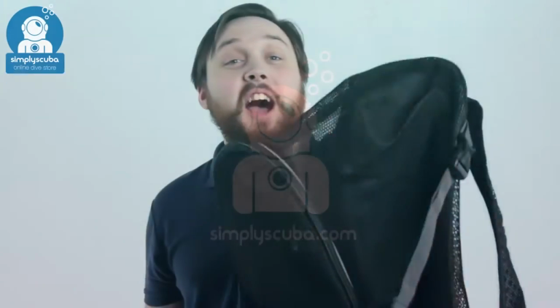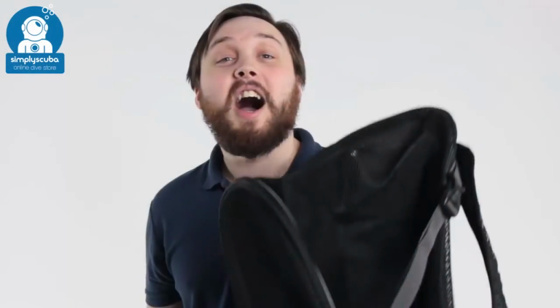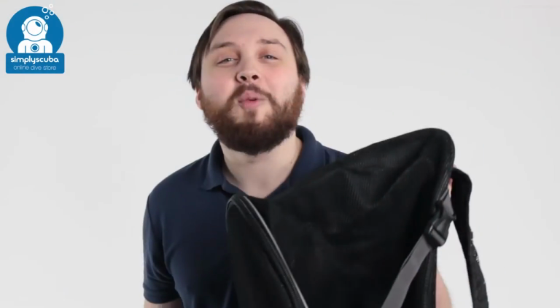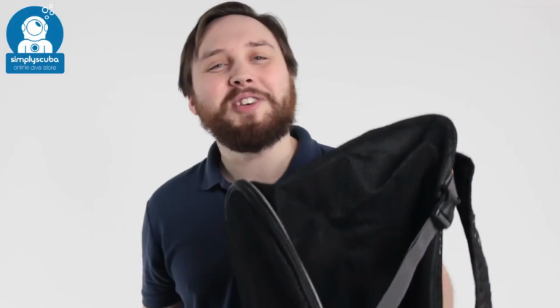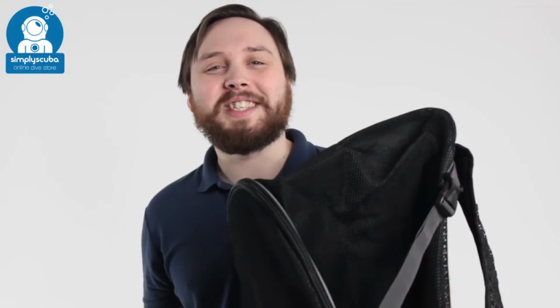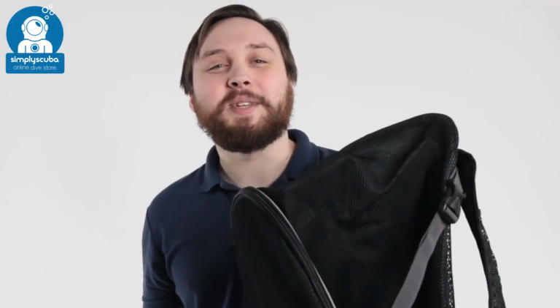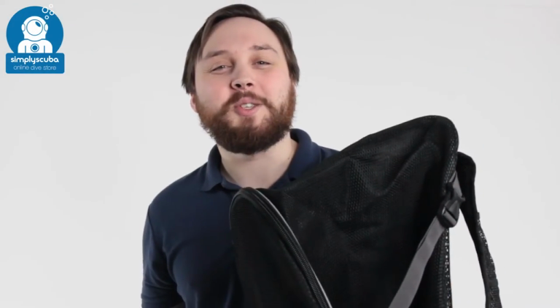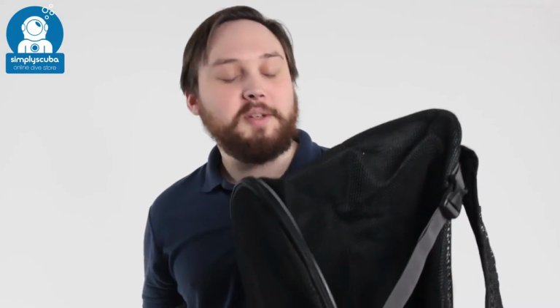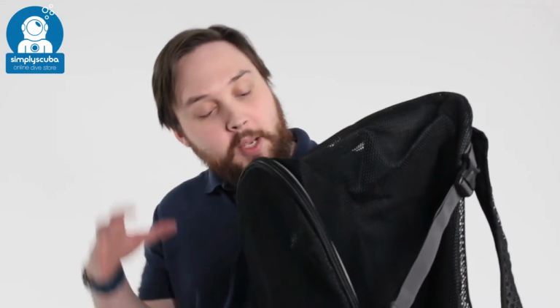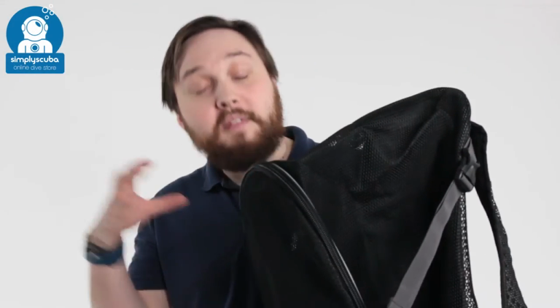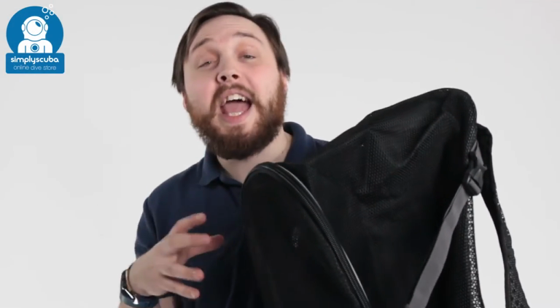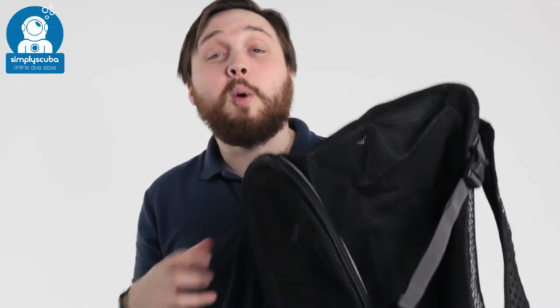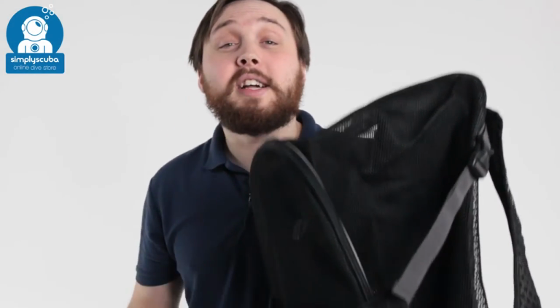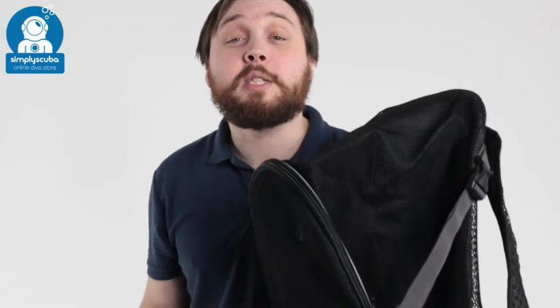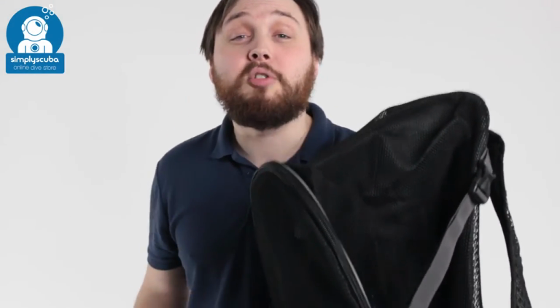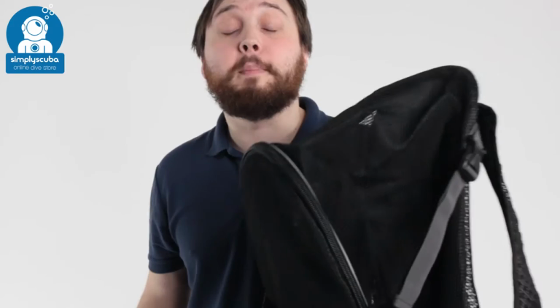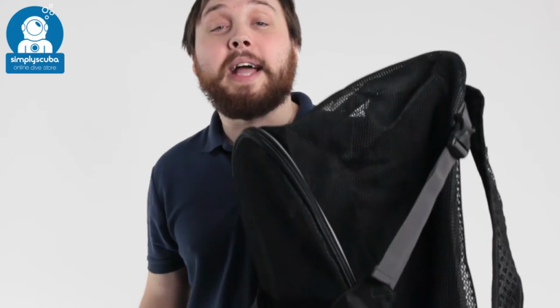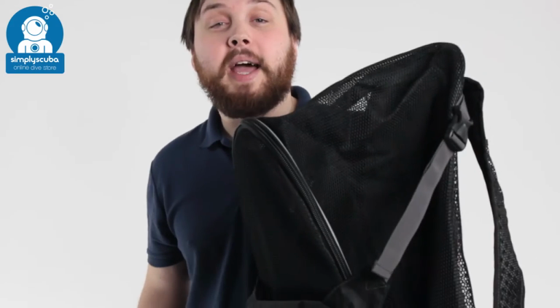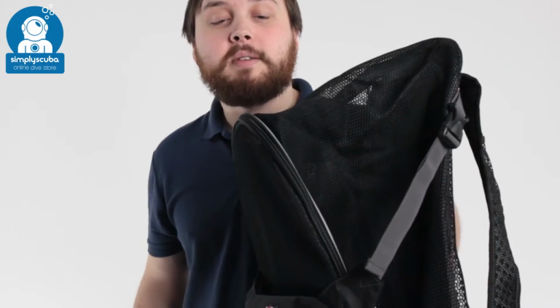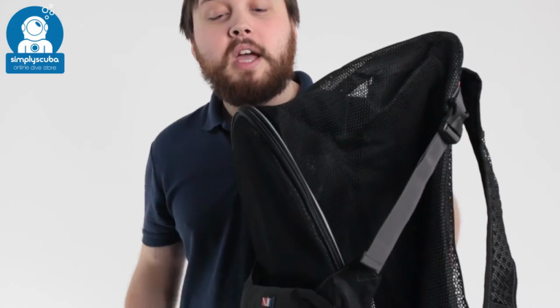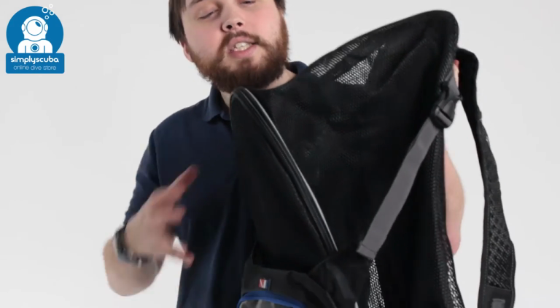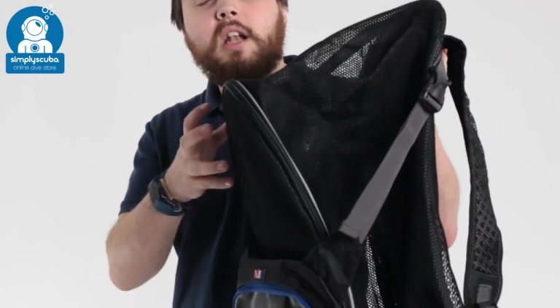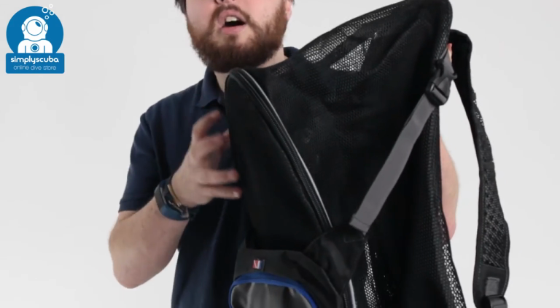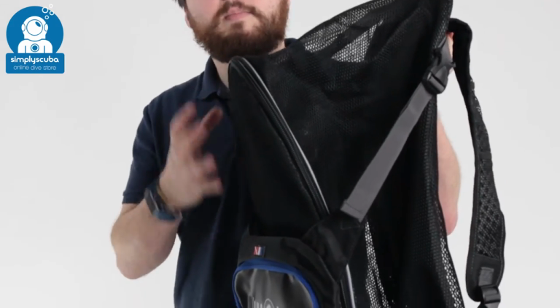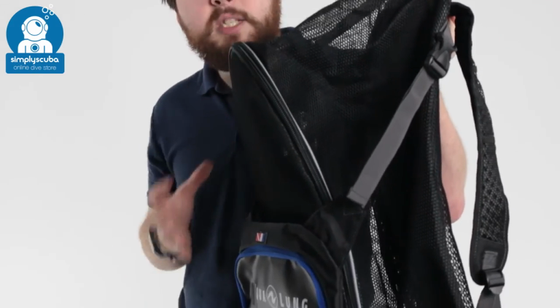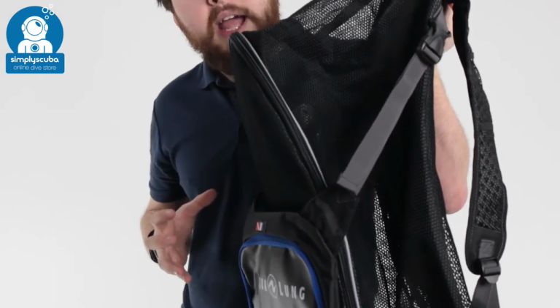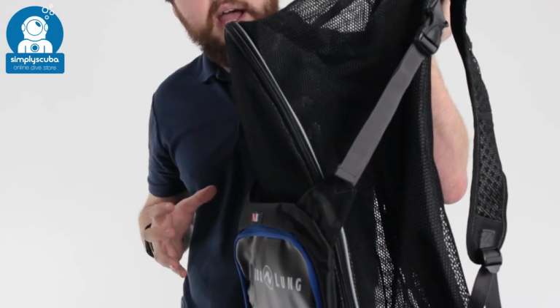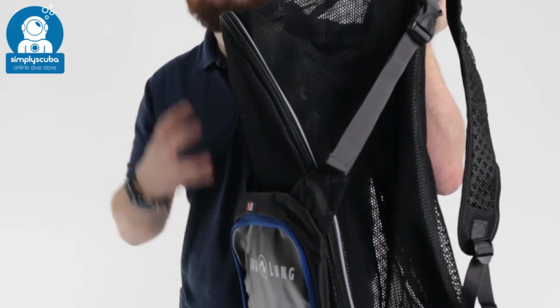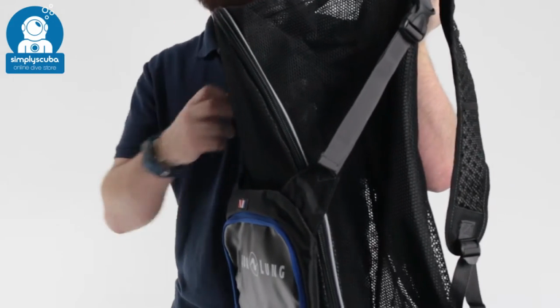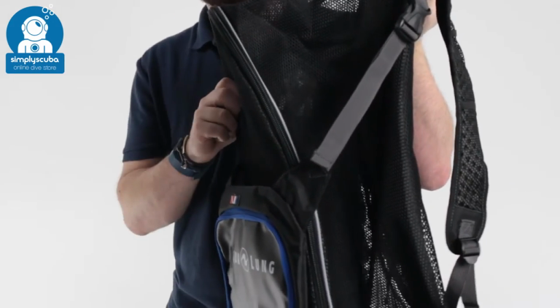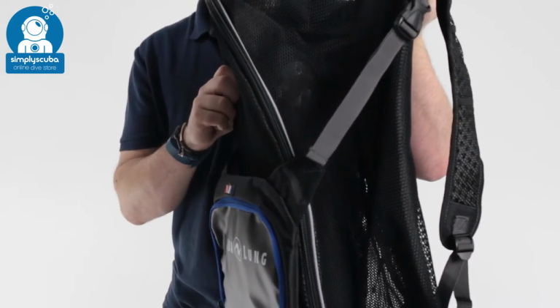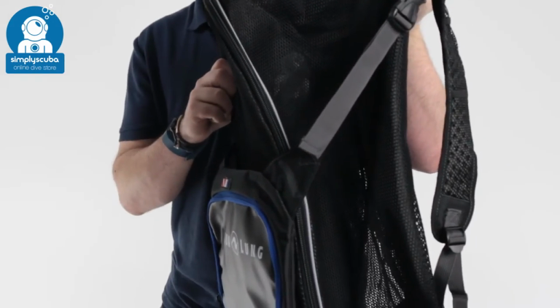Hi, welcome to Simply Scuba. Here we have the Aqualung Explorer Backpack. This is a large mesh backpack, great for snorkelling.